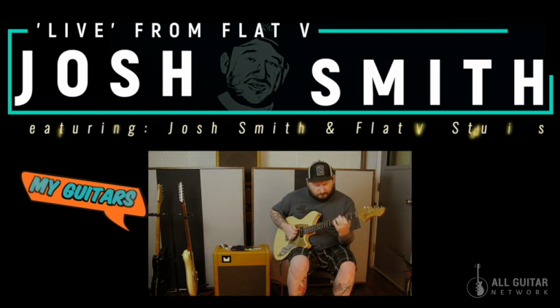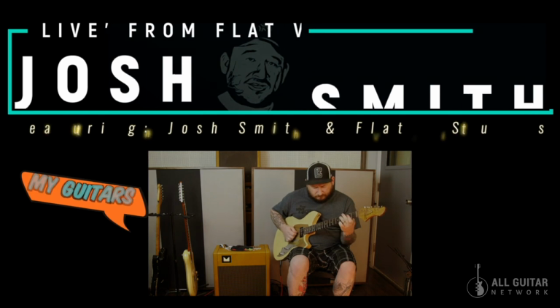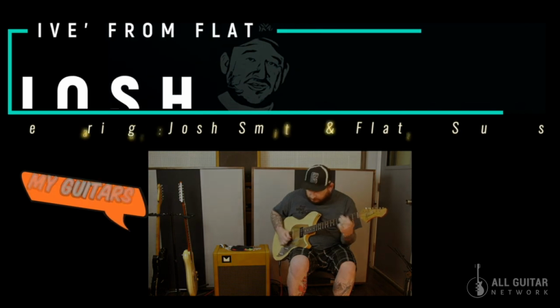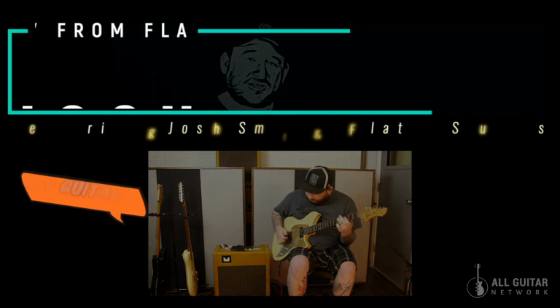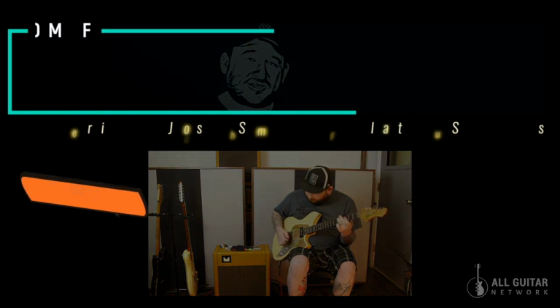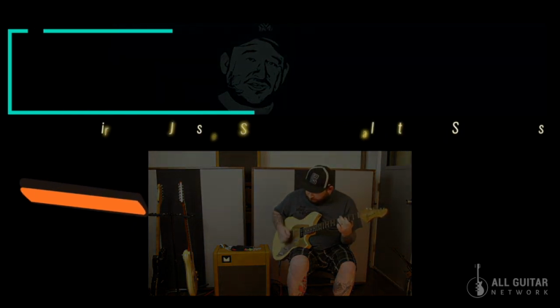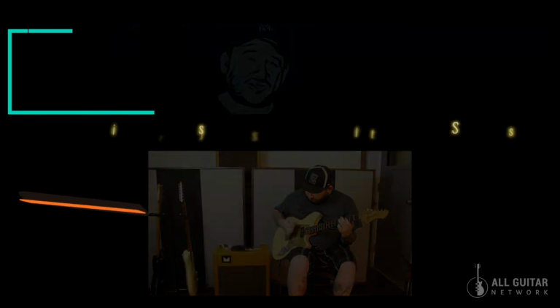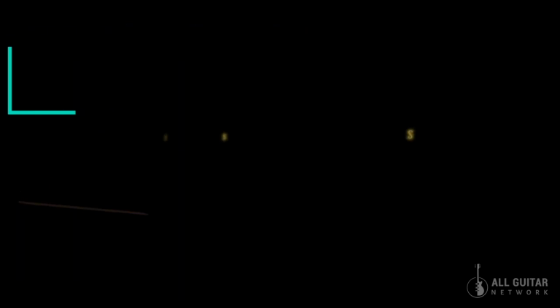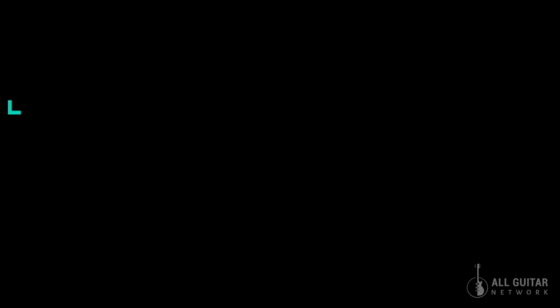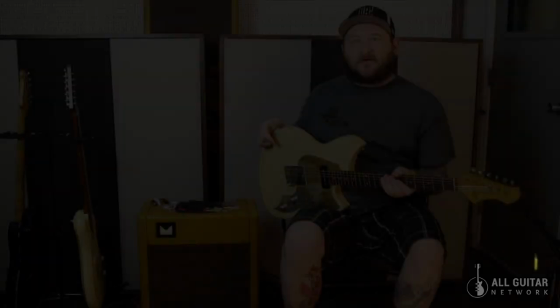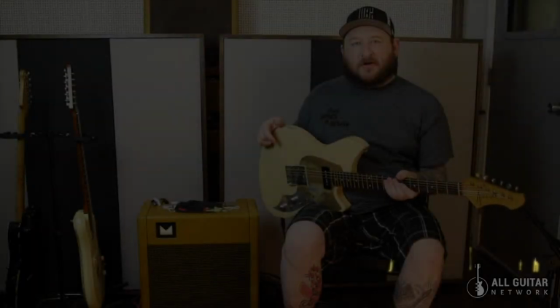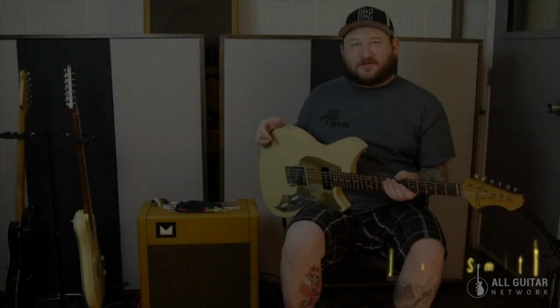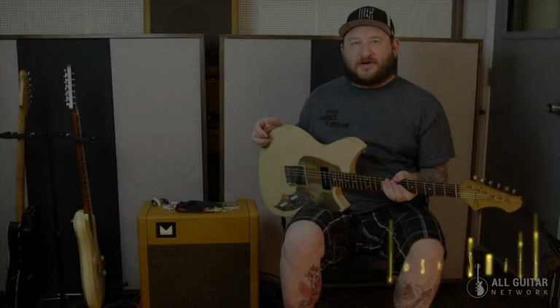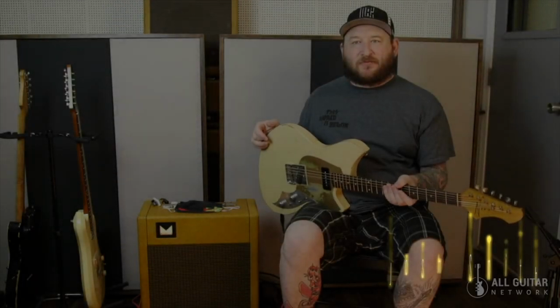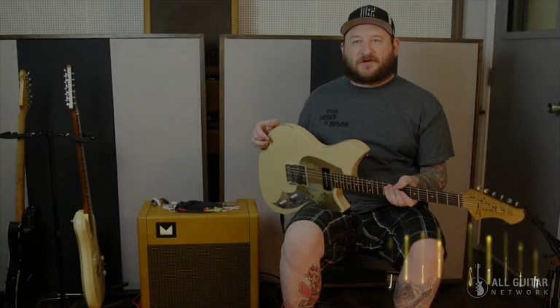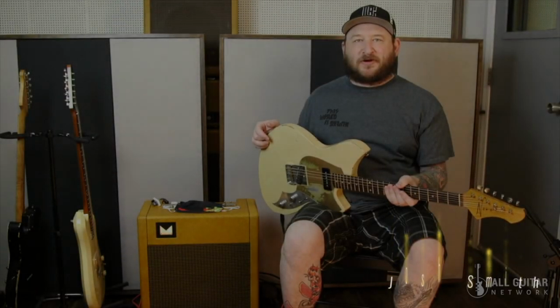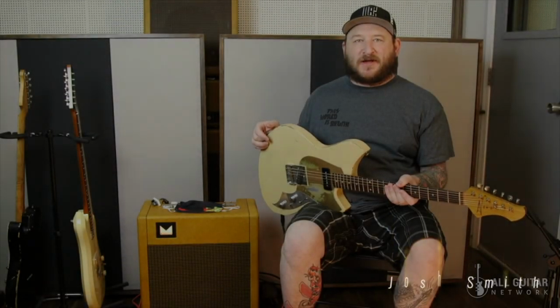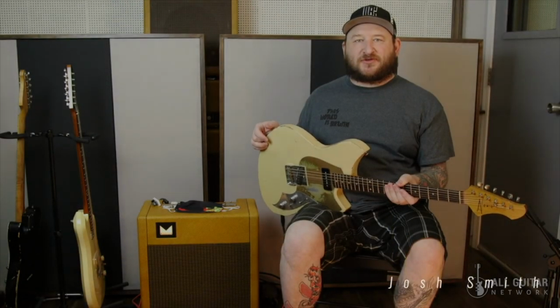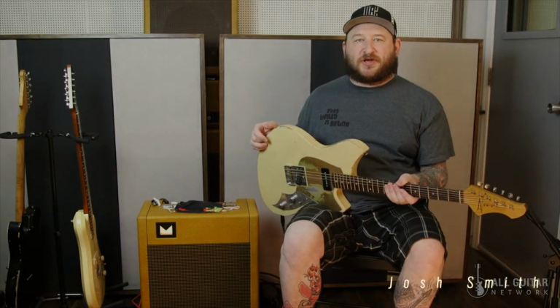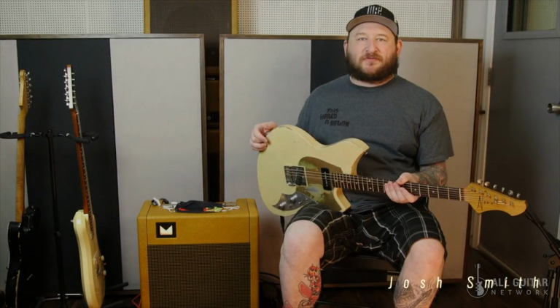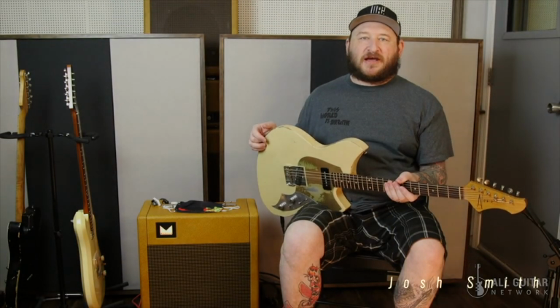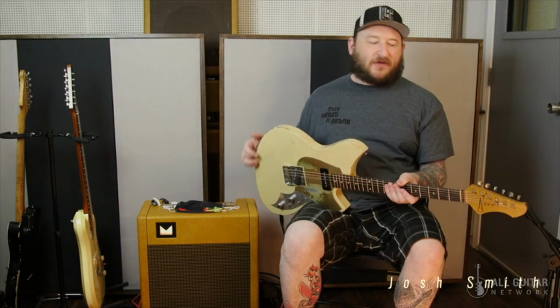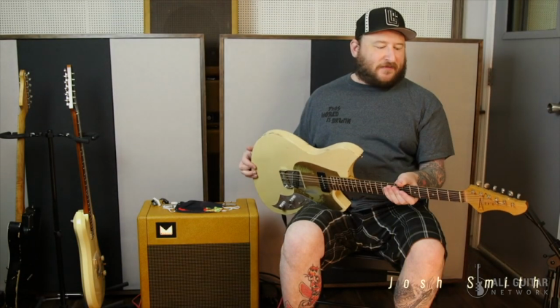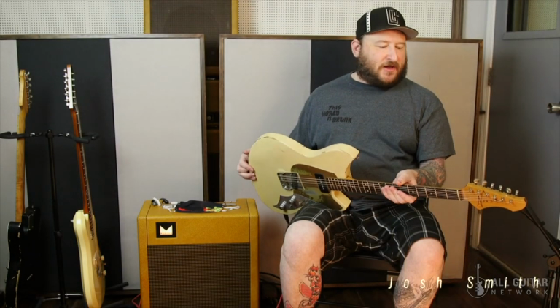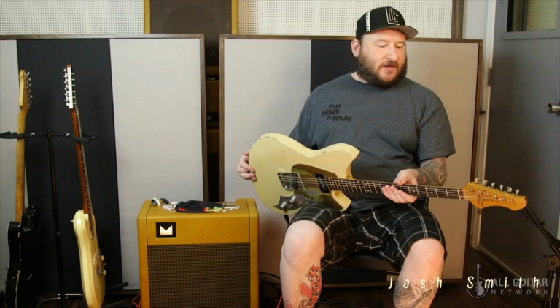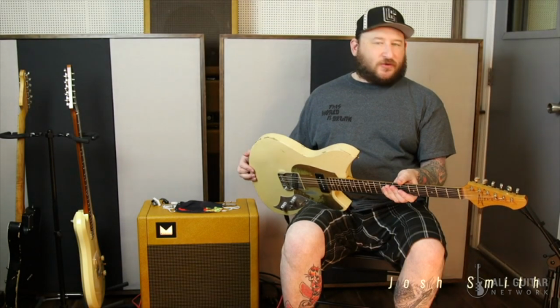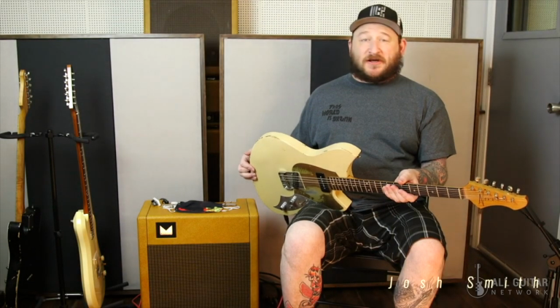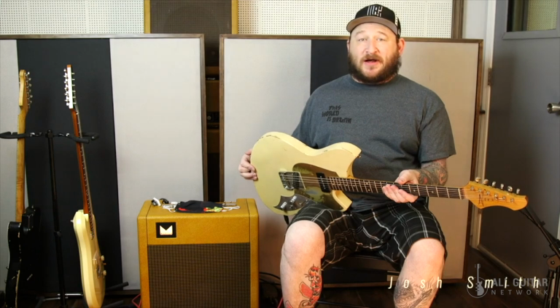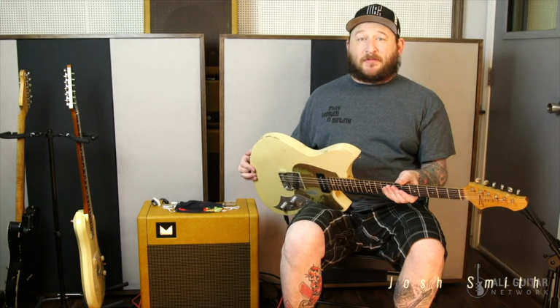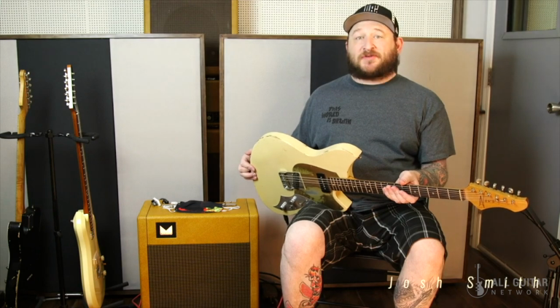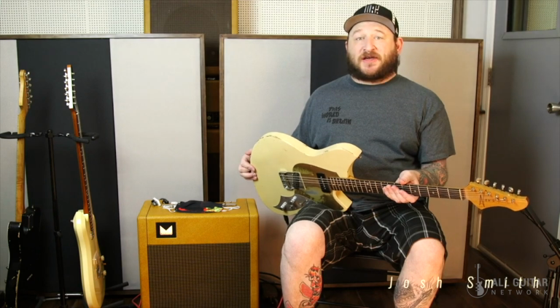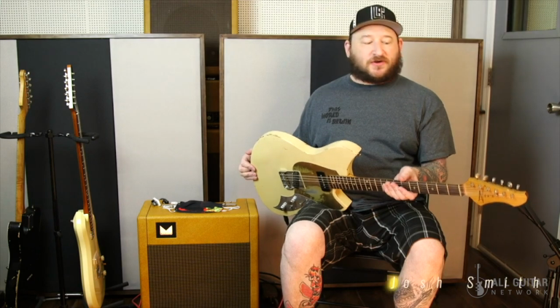Josh Smith again, All Guitar Network, here at my studio, Flat 5, and we're talking about a bunch of my guitars.